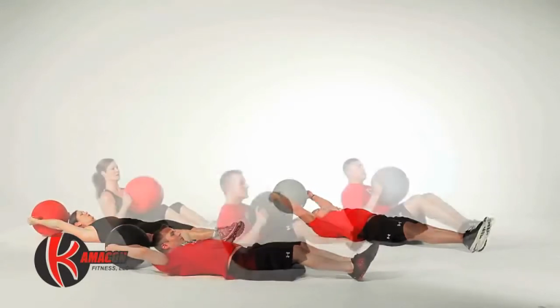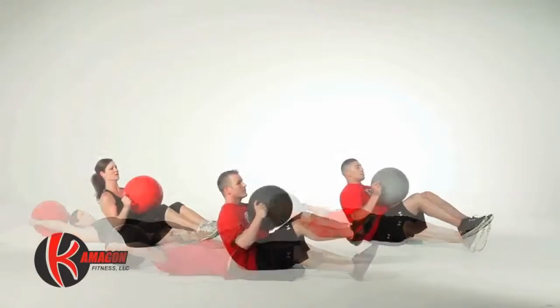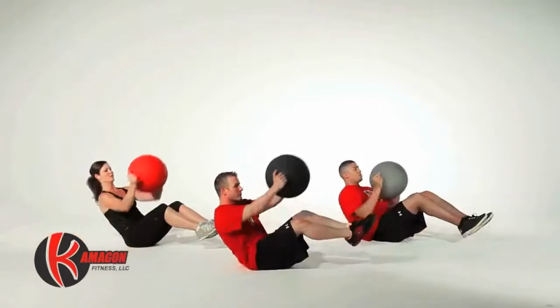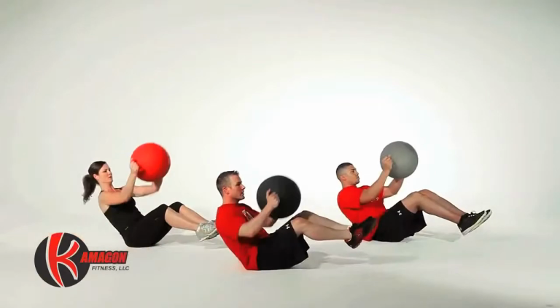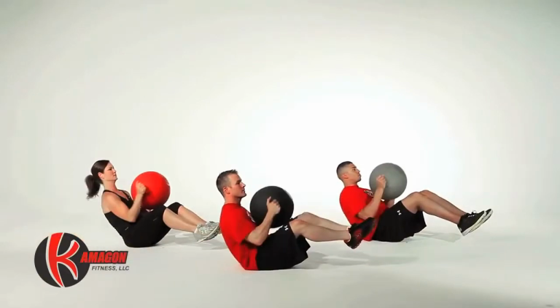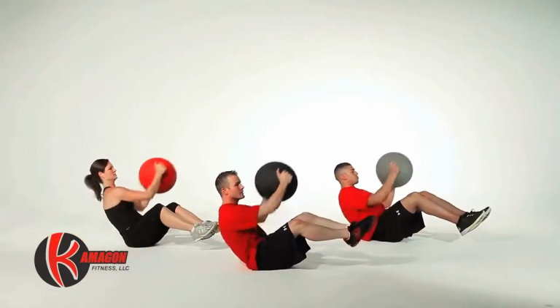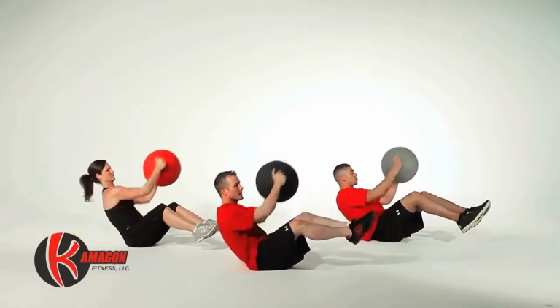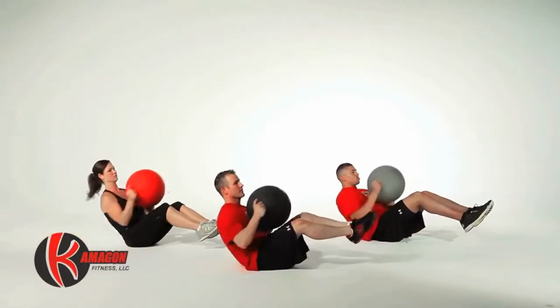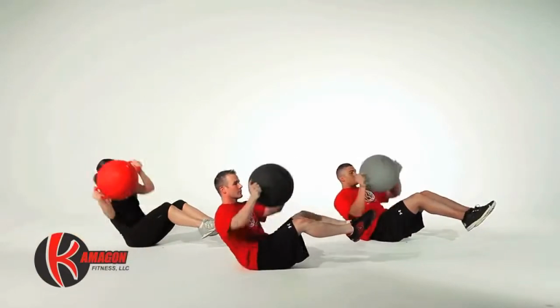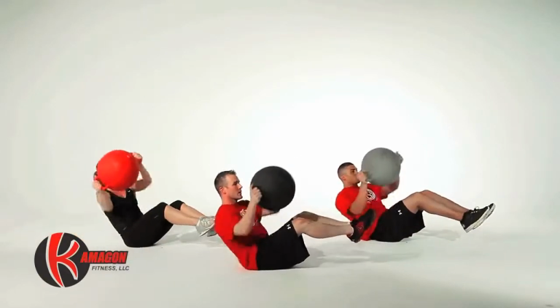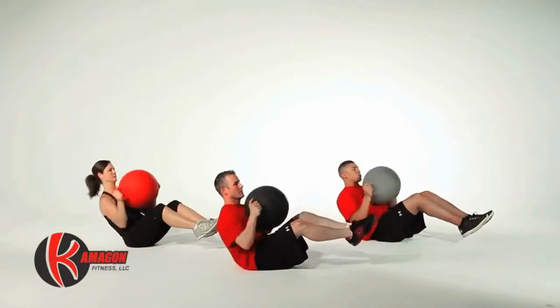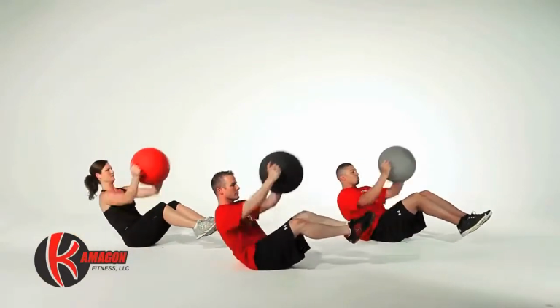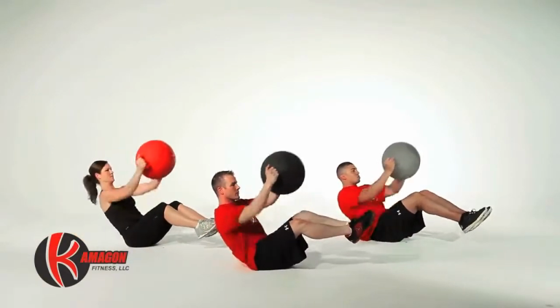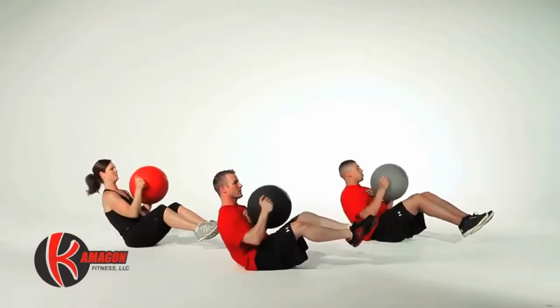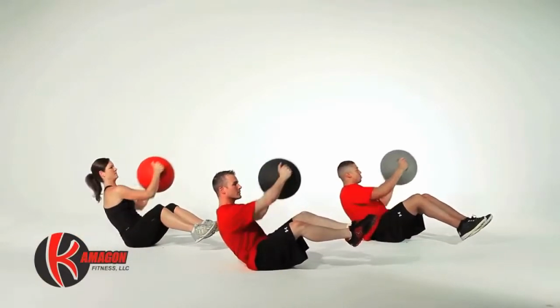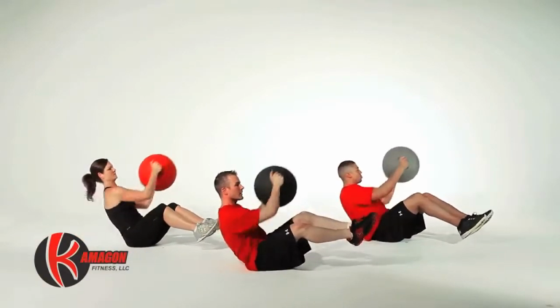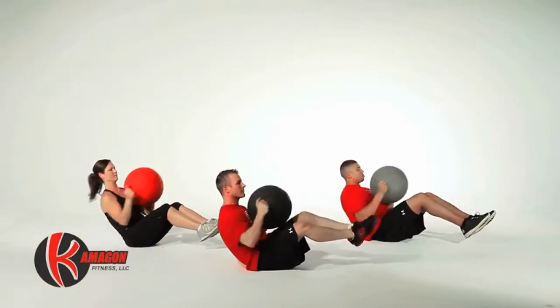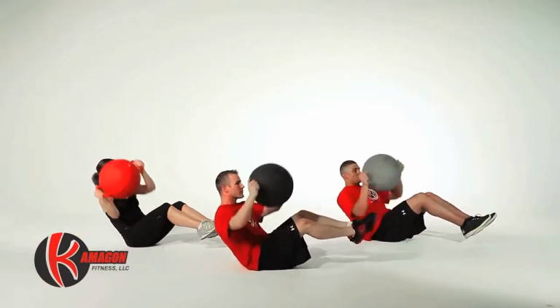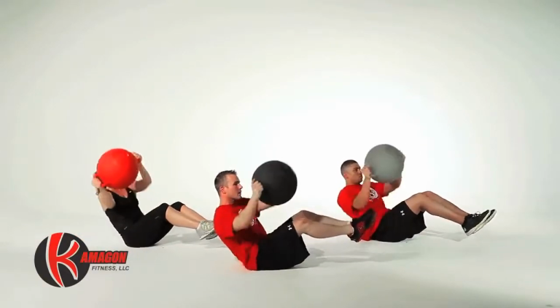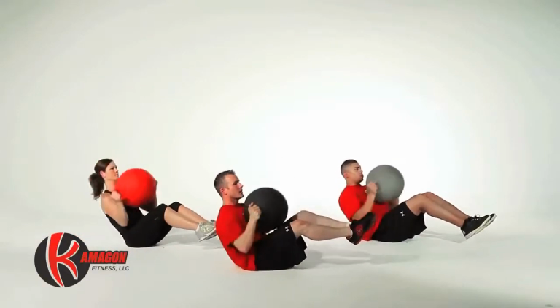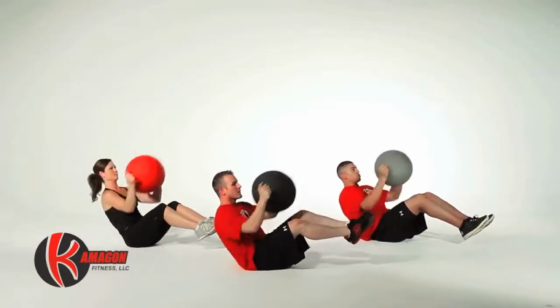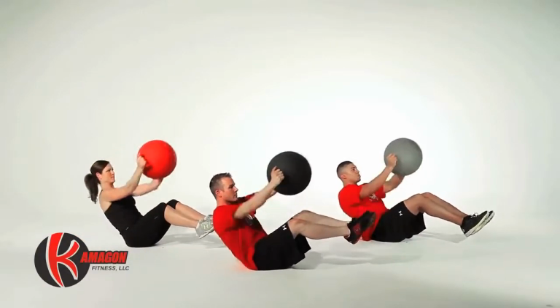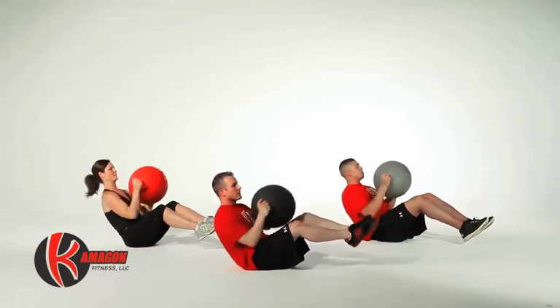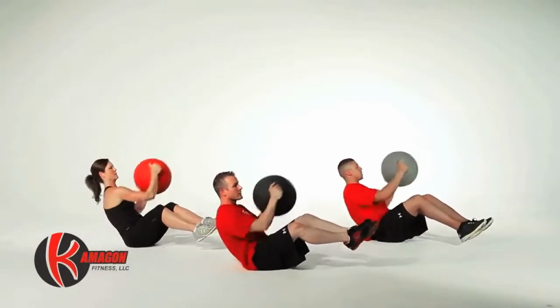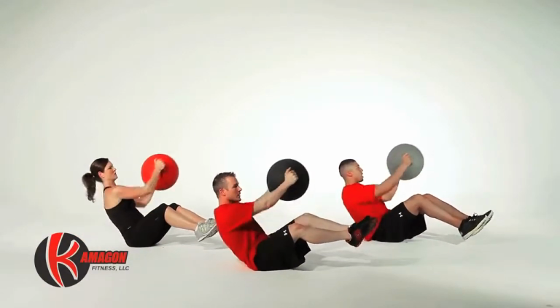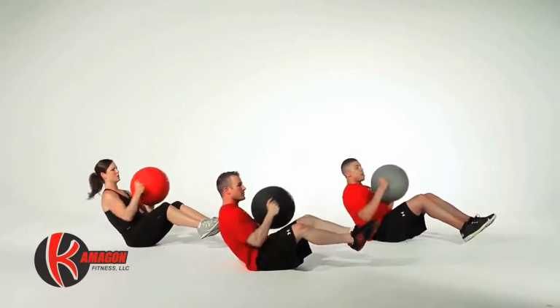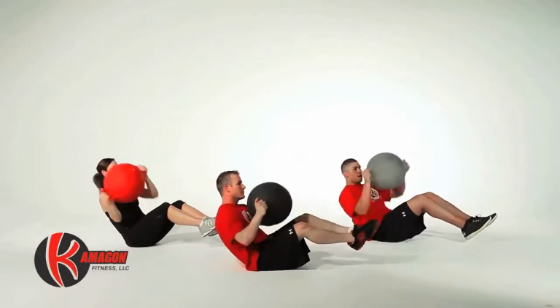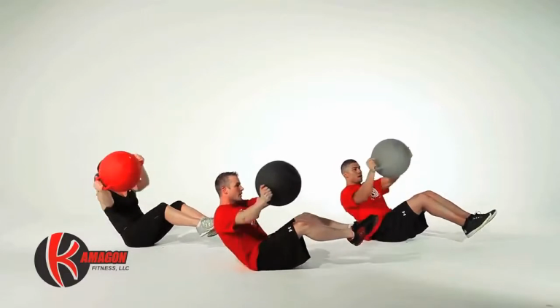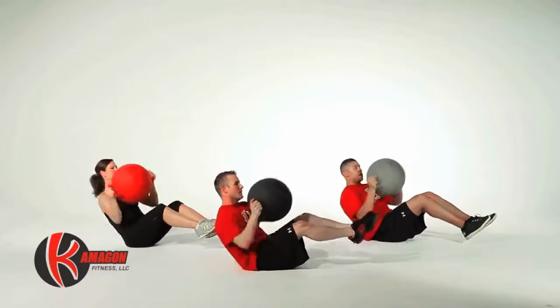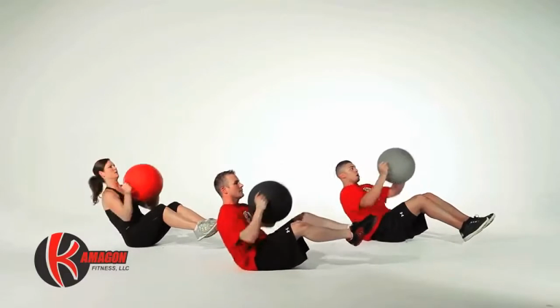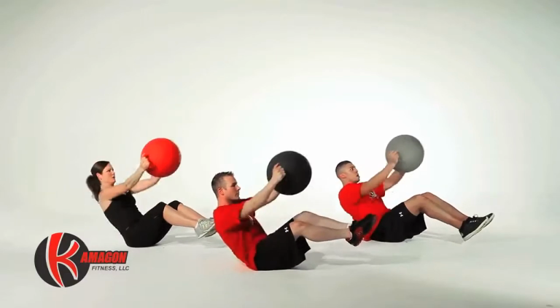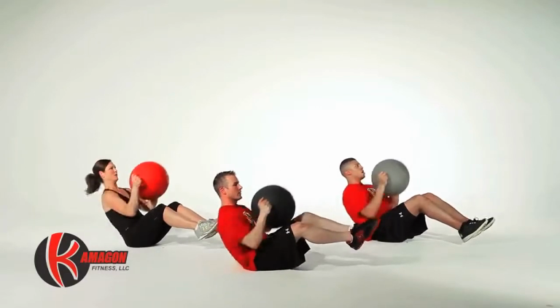Now we're going to perform 3-way Kamegon thrusters for a total of 30 reps — 10 in each direction.